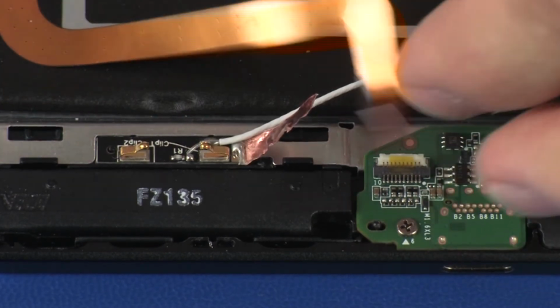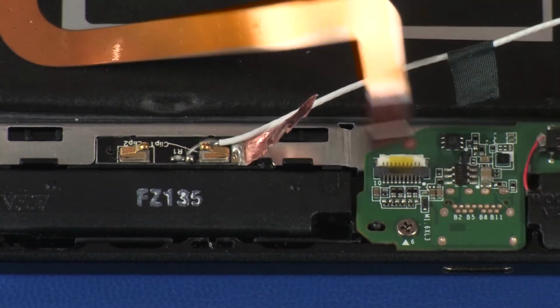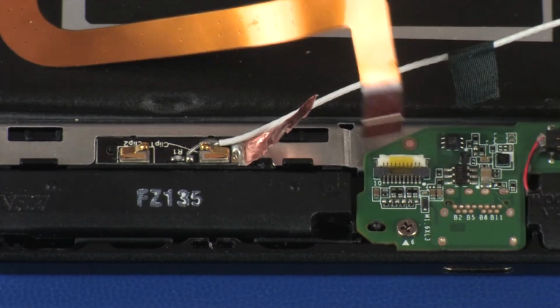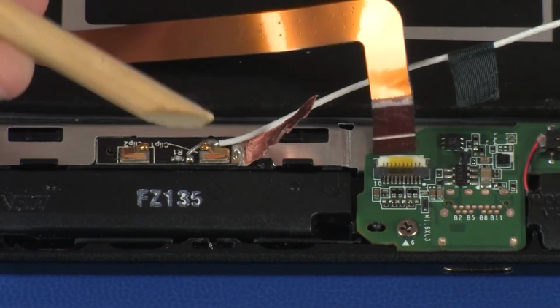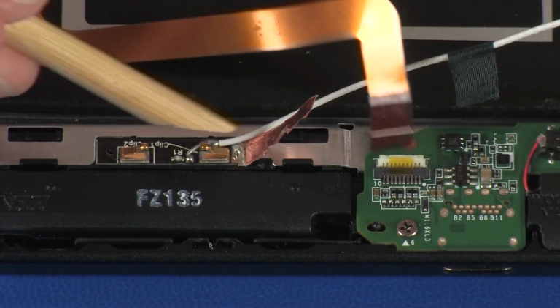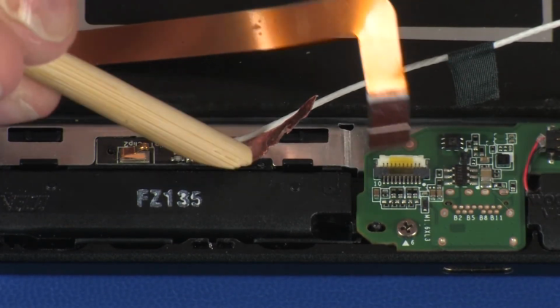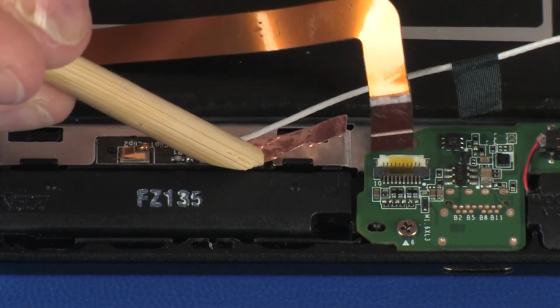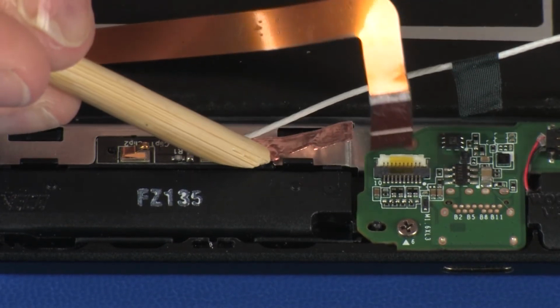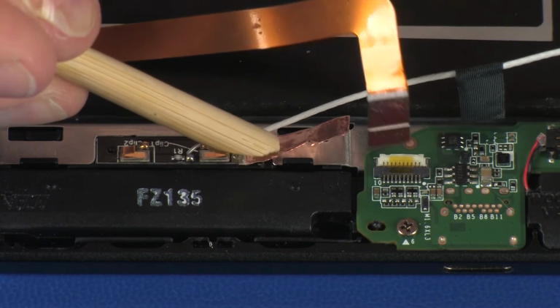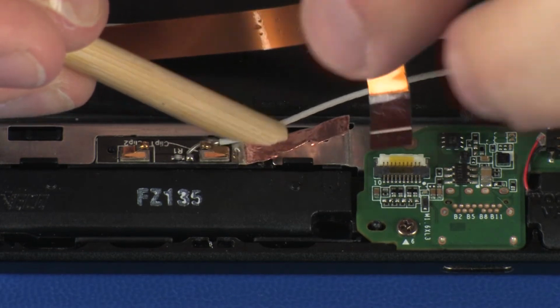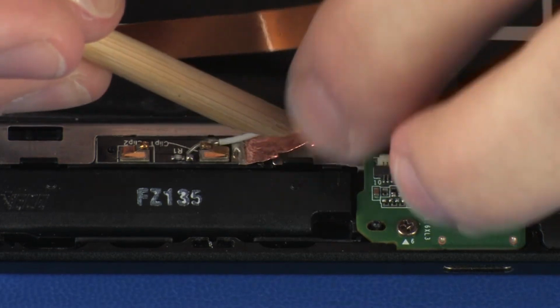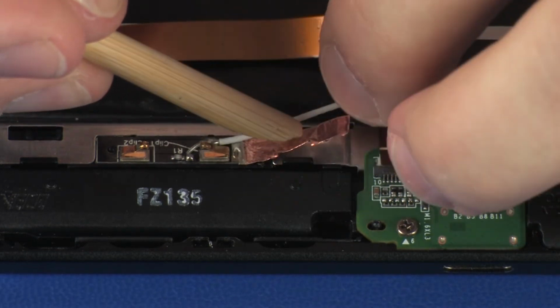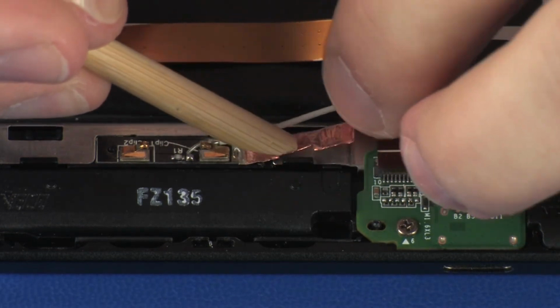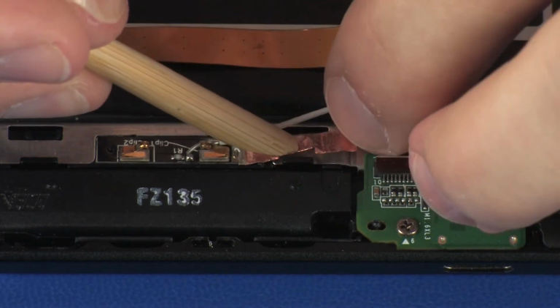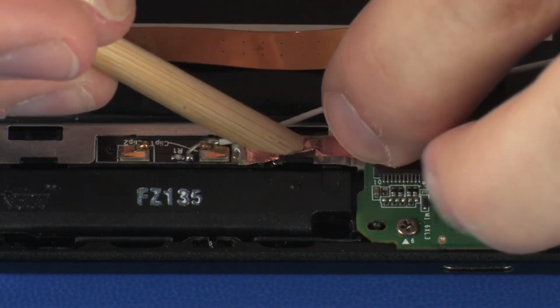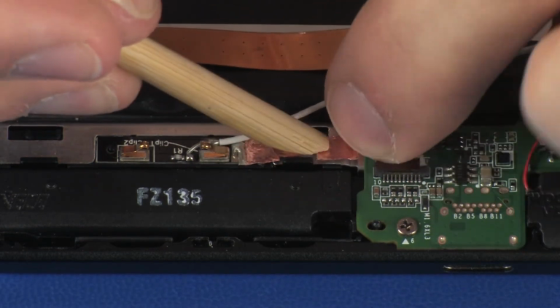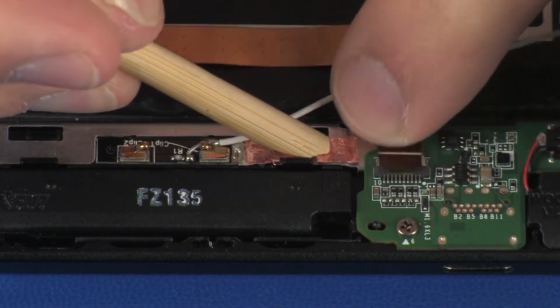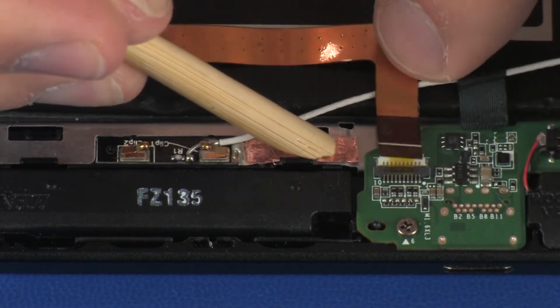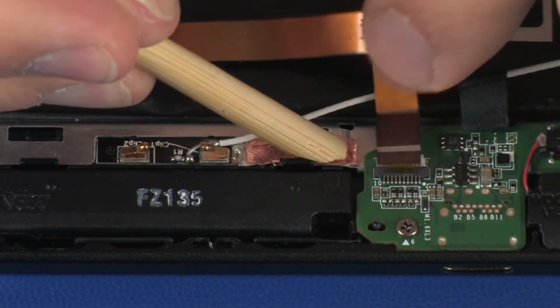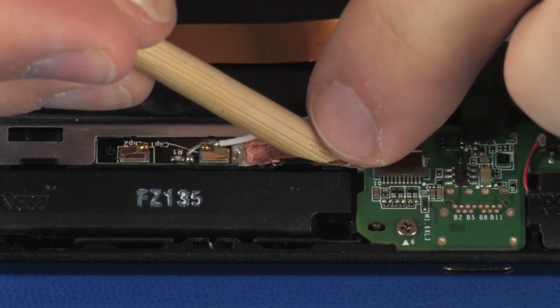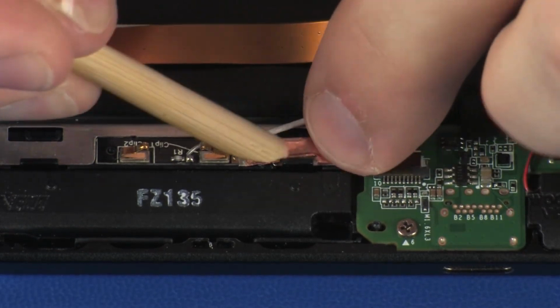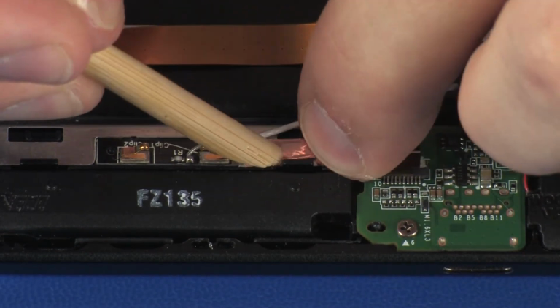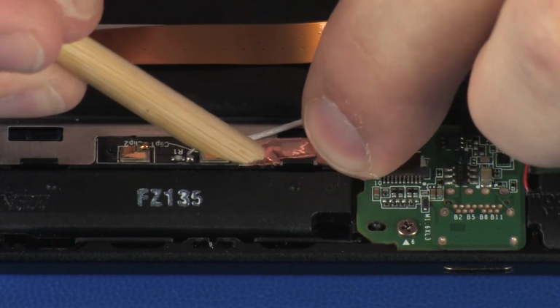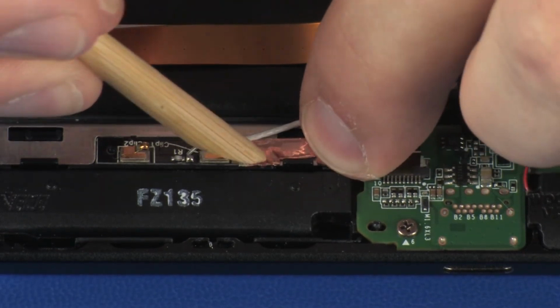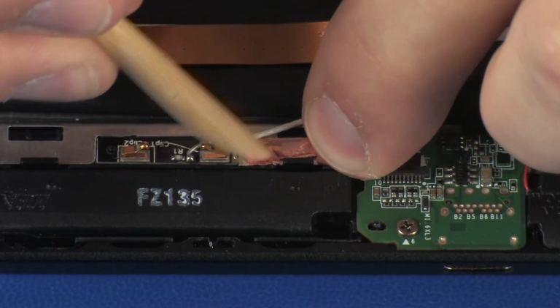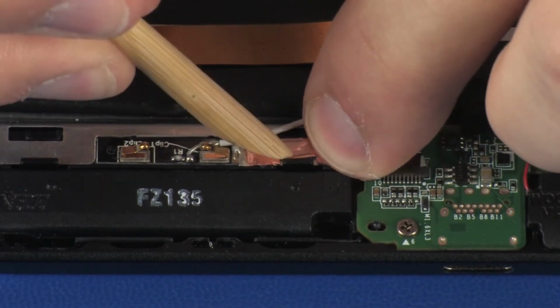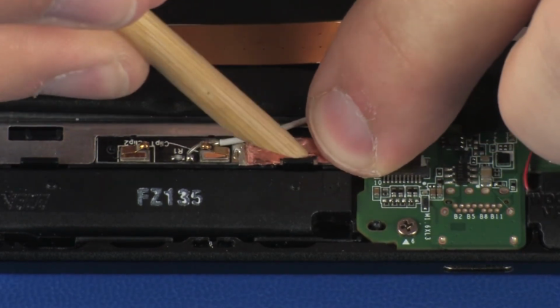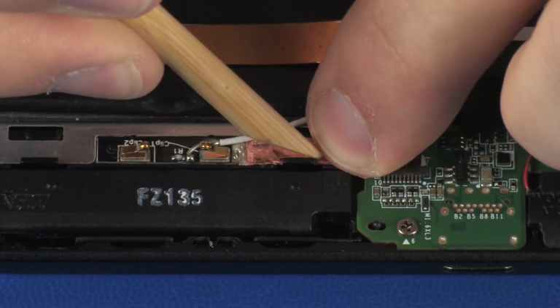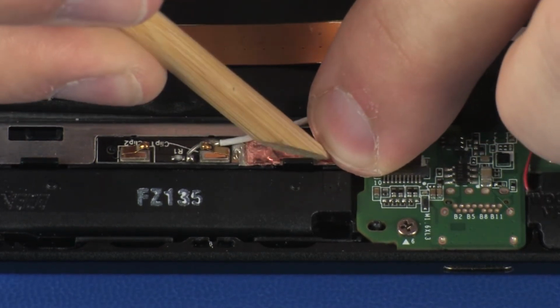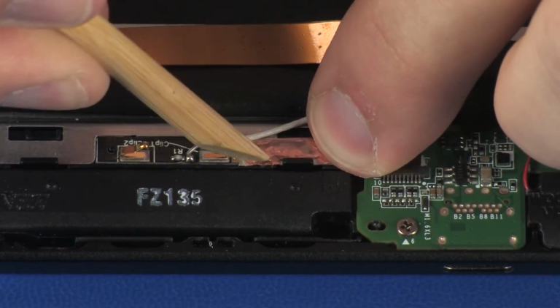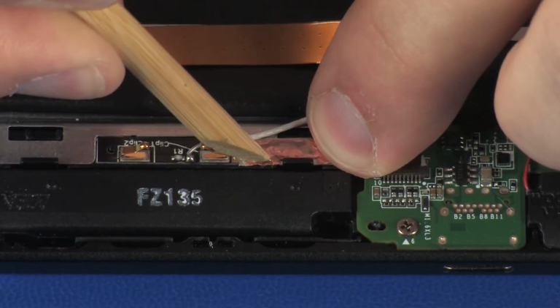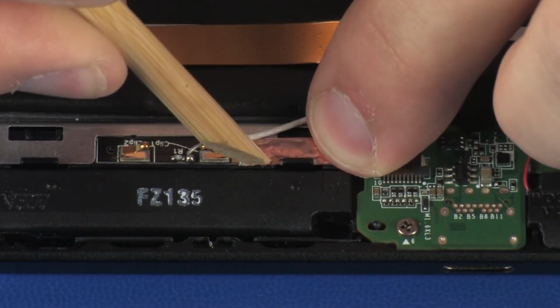Replace the metallic shielding that secures the AUX wireless WAN antenna transceiver to the display panel assembly.